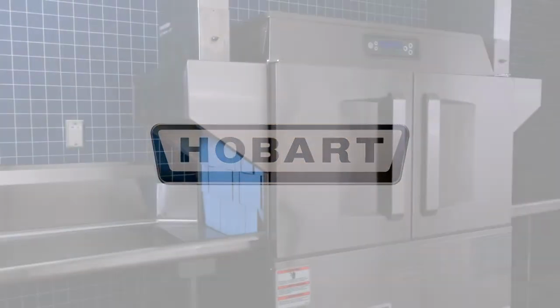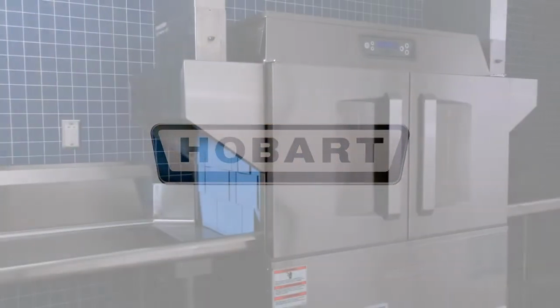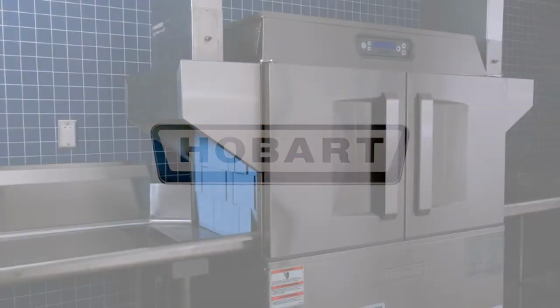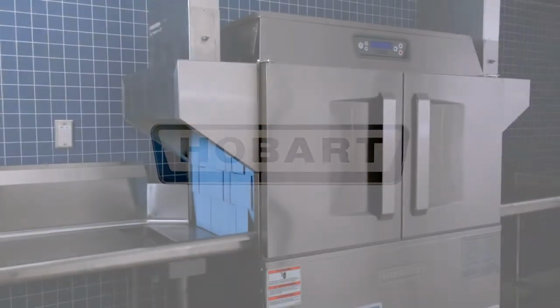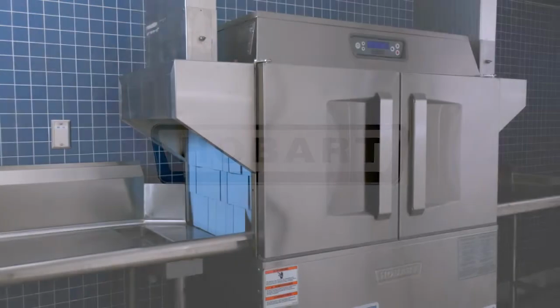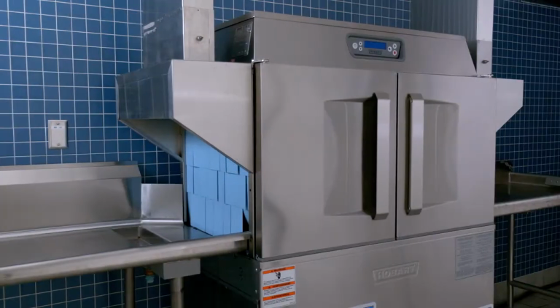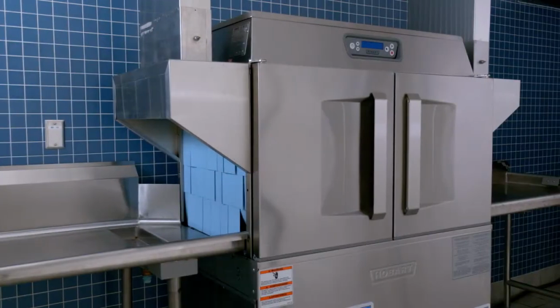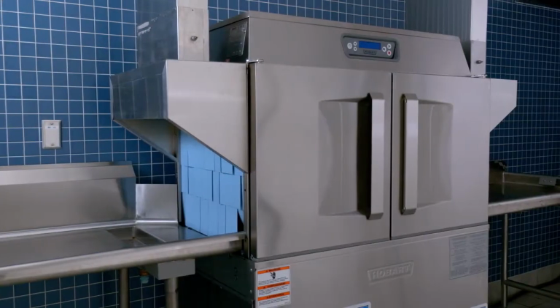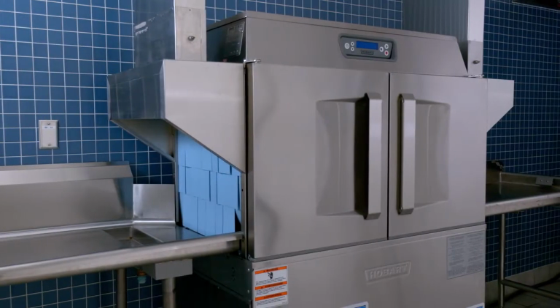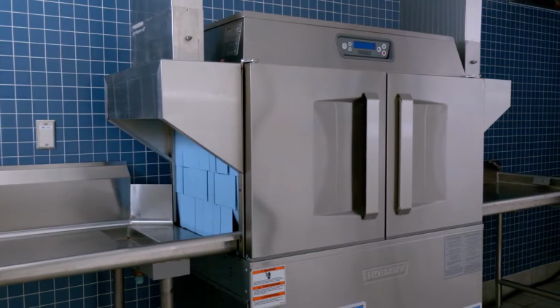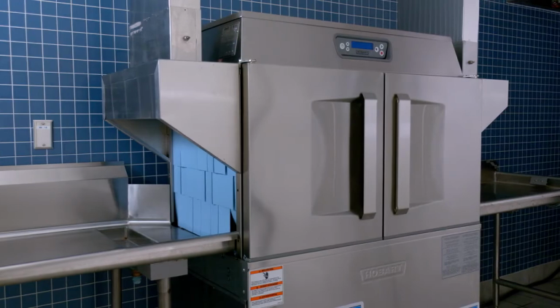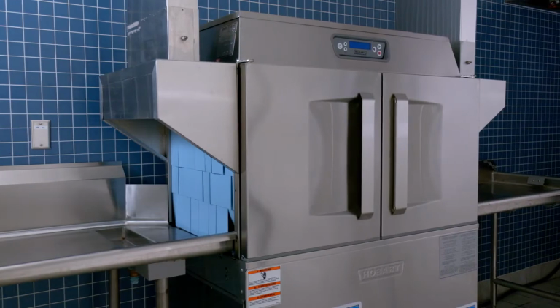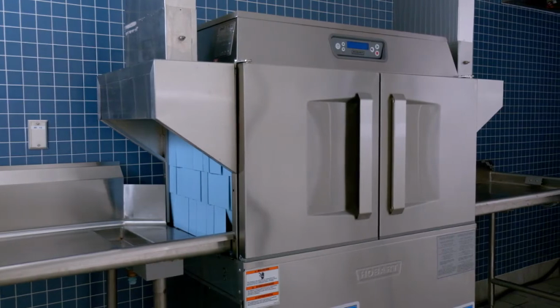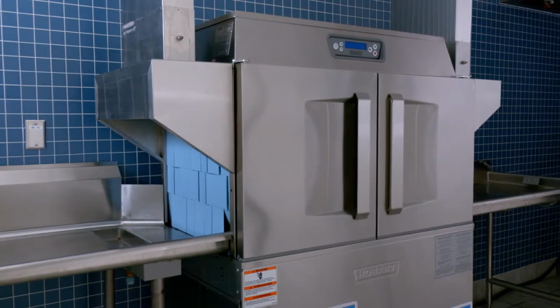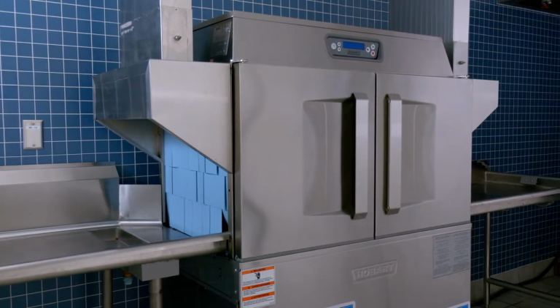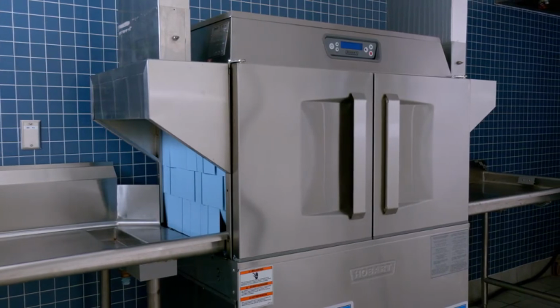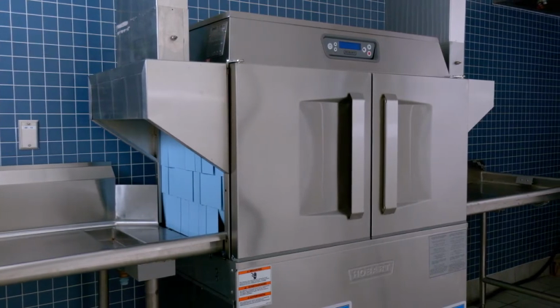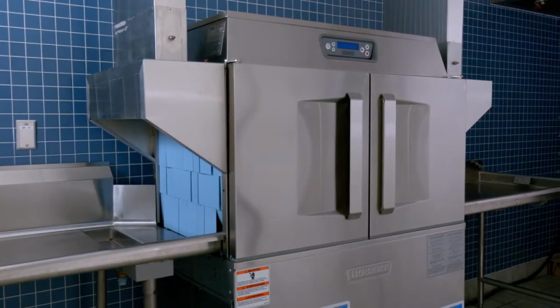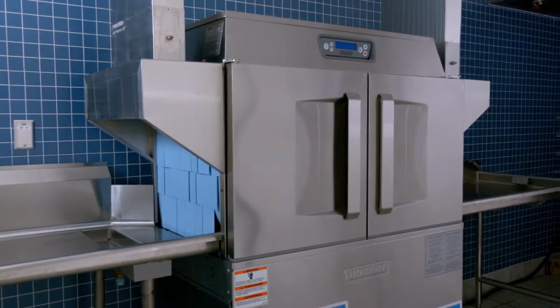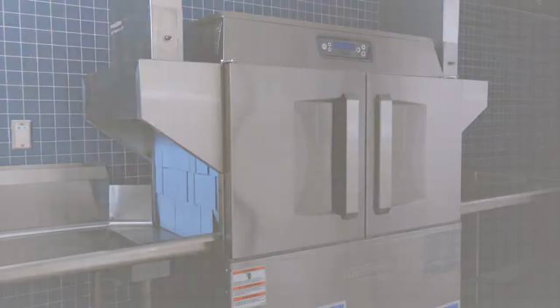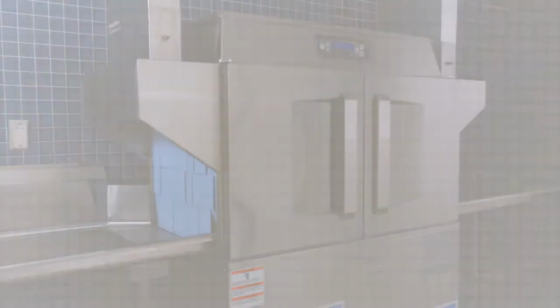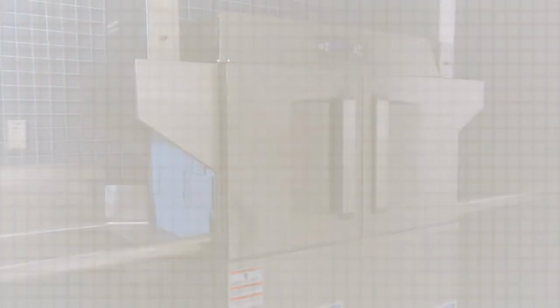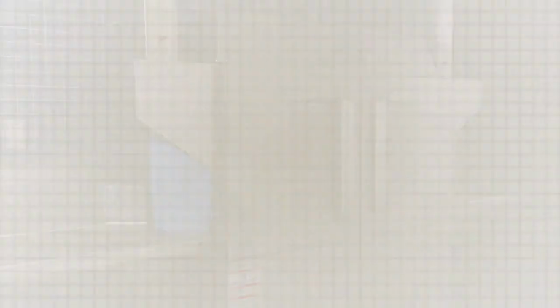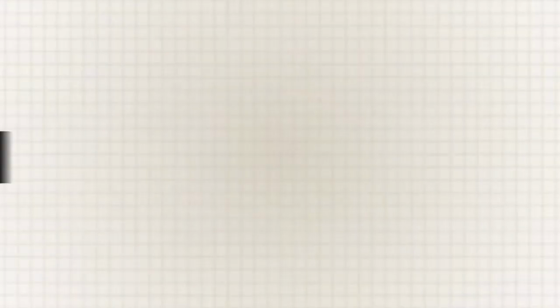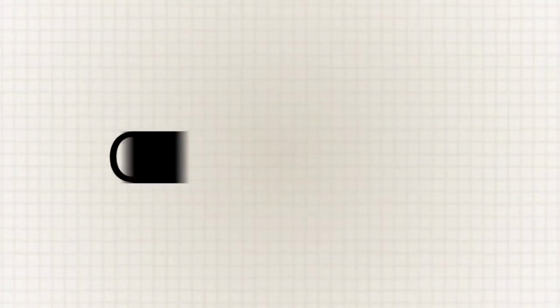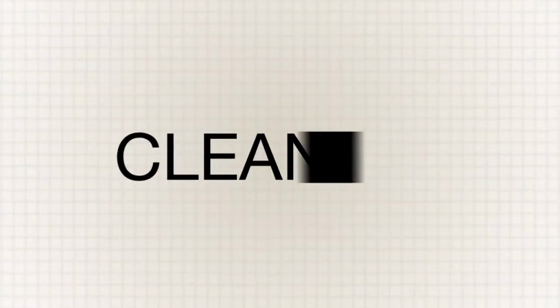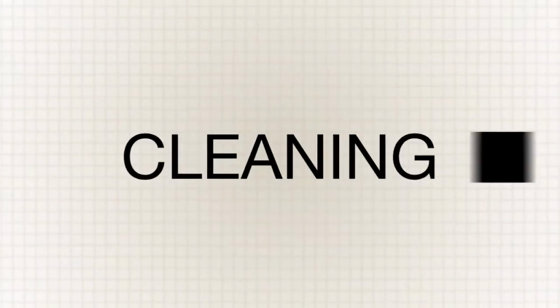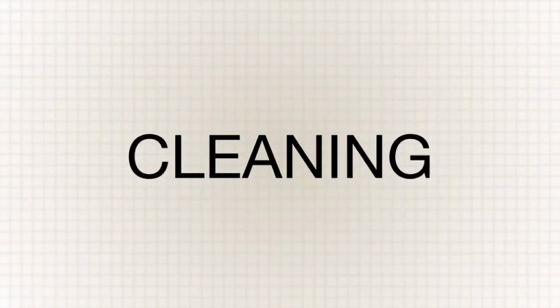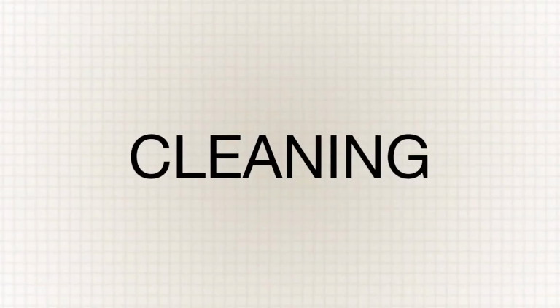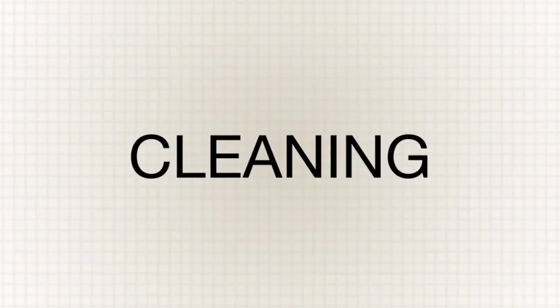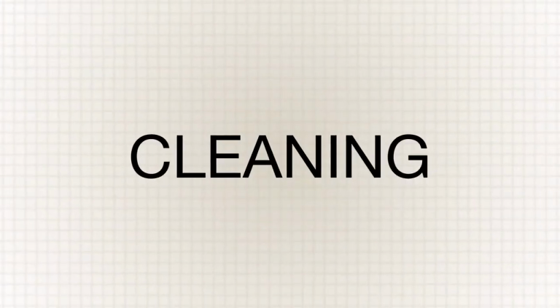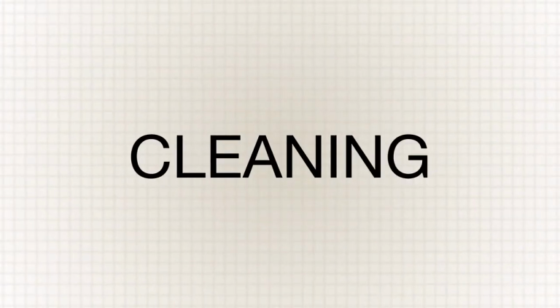This is the cleaning portion of the operator training video for the Hobart CLEN Ware Wash Machine.